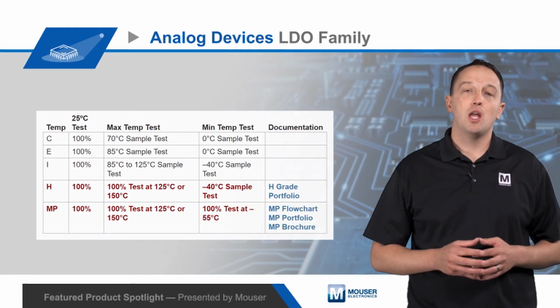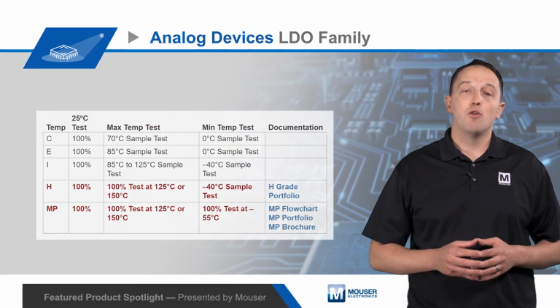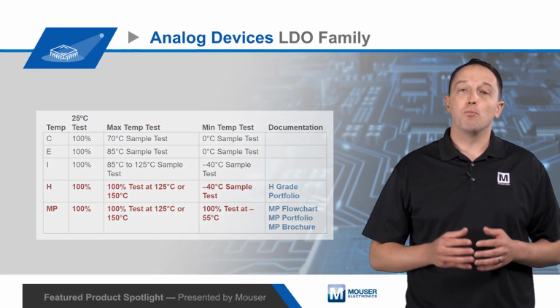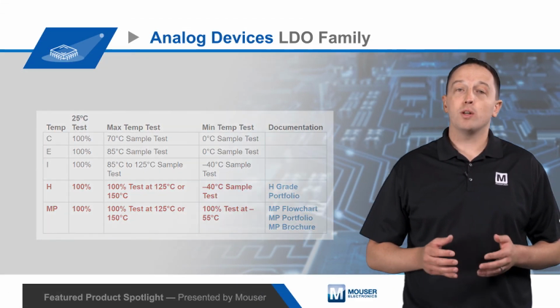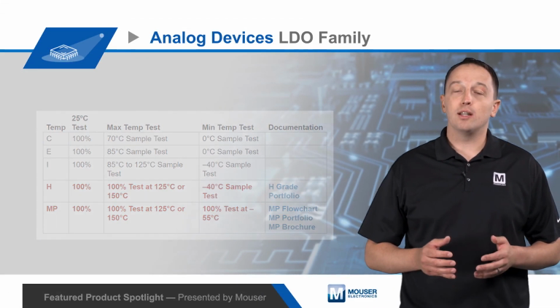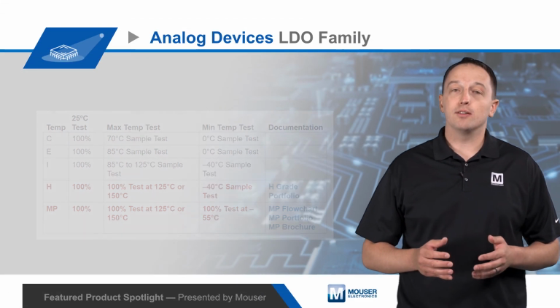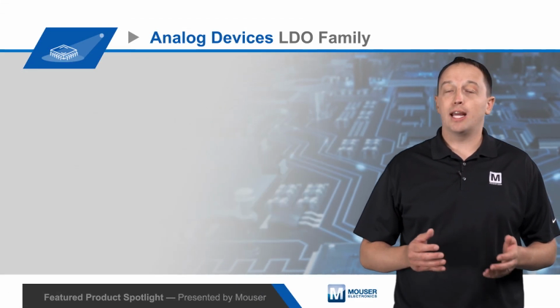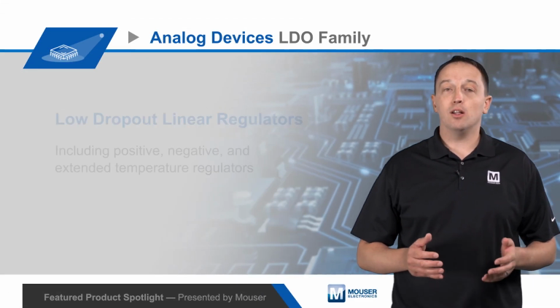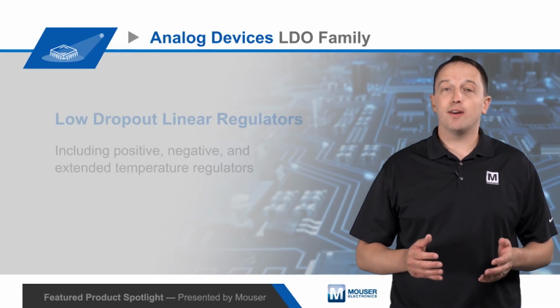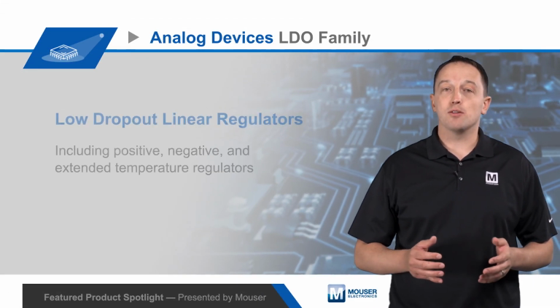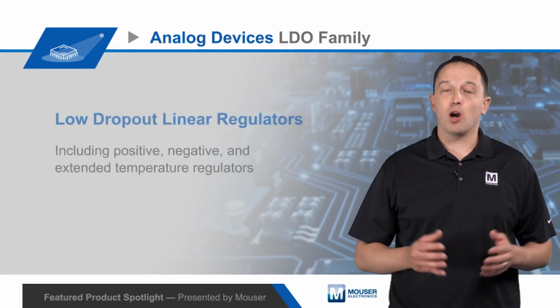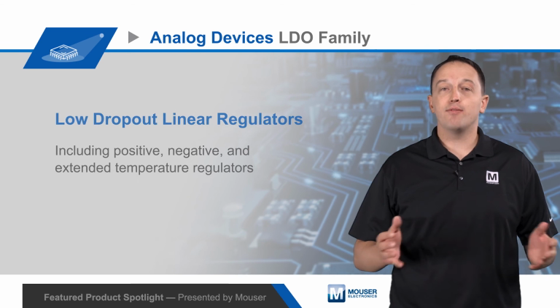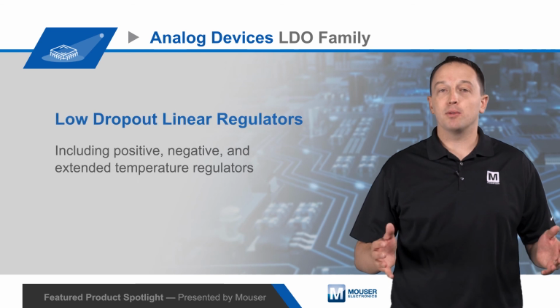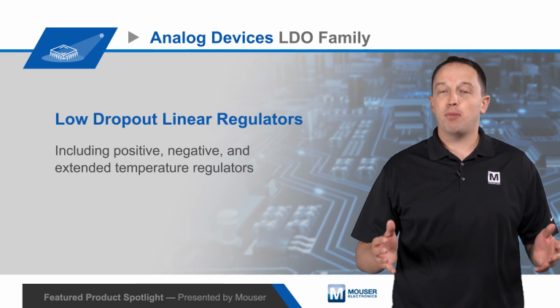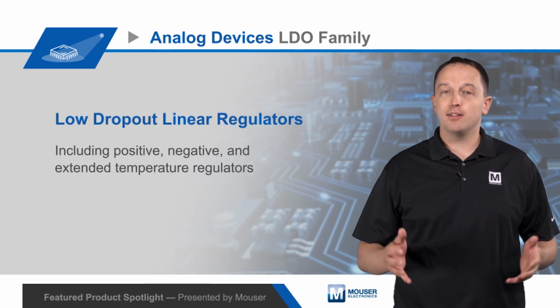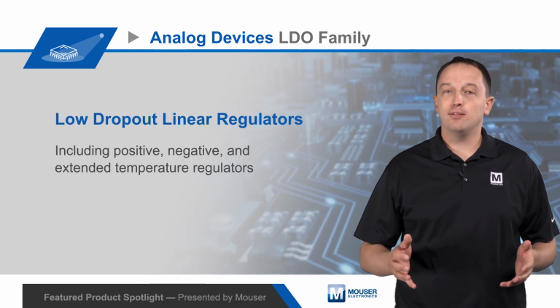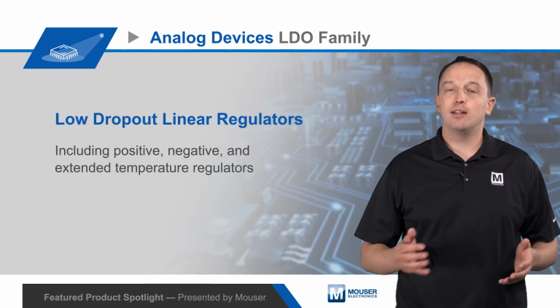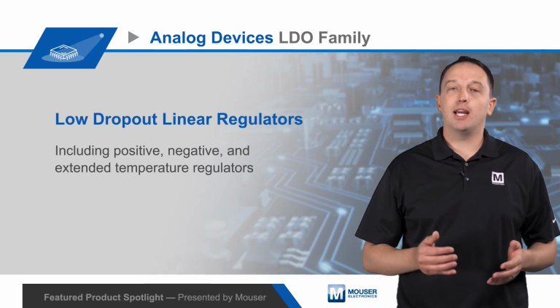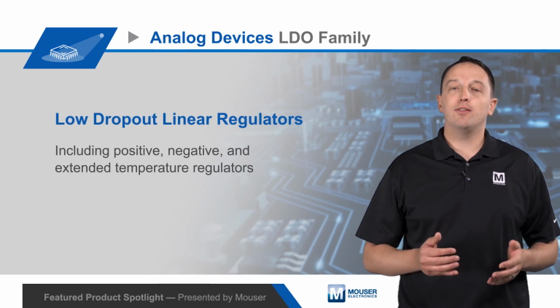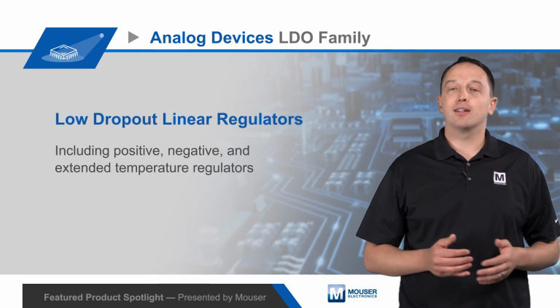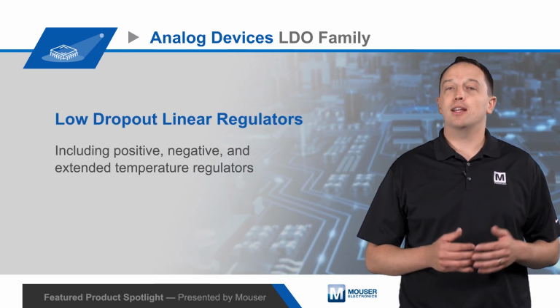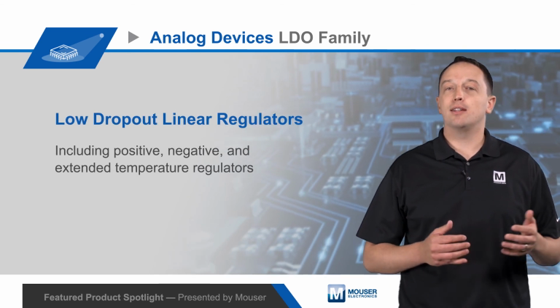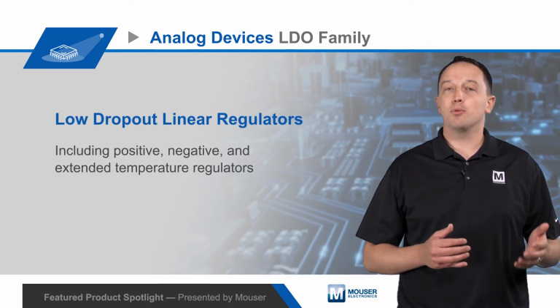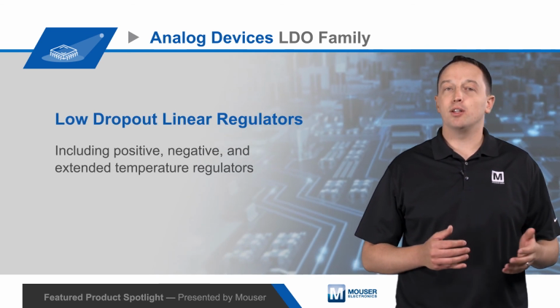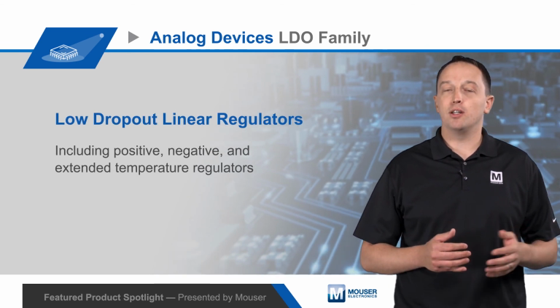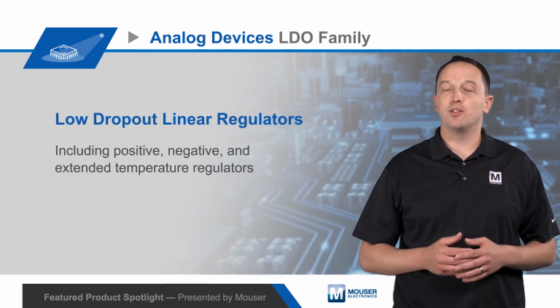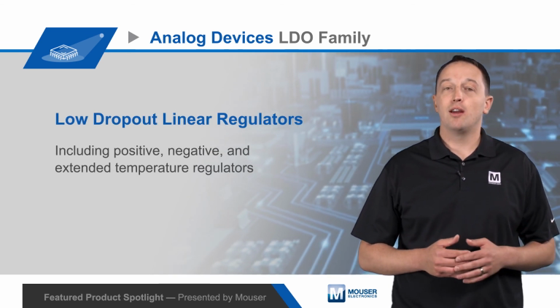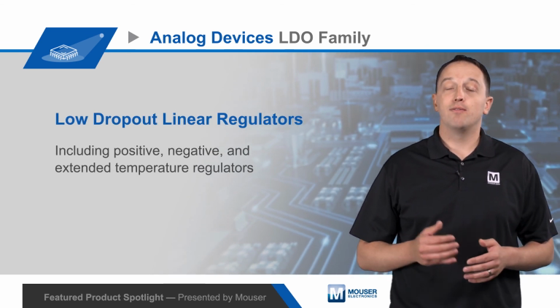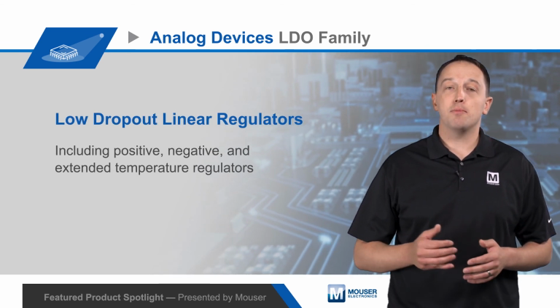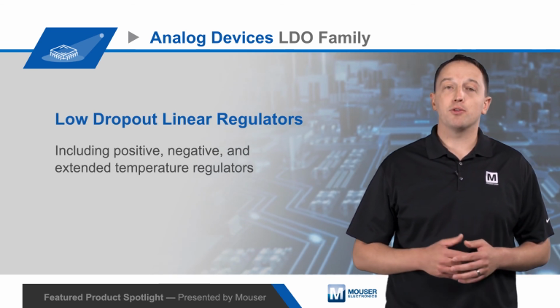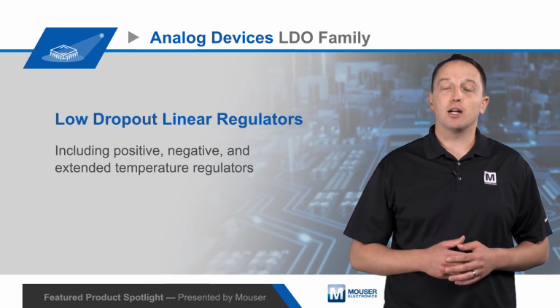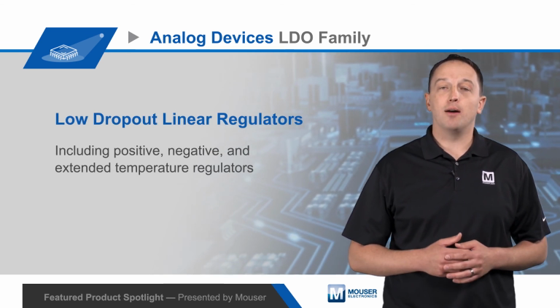For more details on Analog Devices' broad family of positive, negative, and extended temperature LDOs, visit mauser.com.